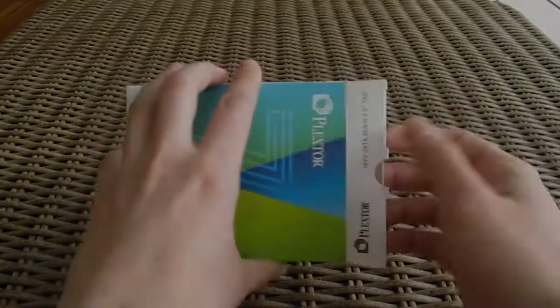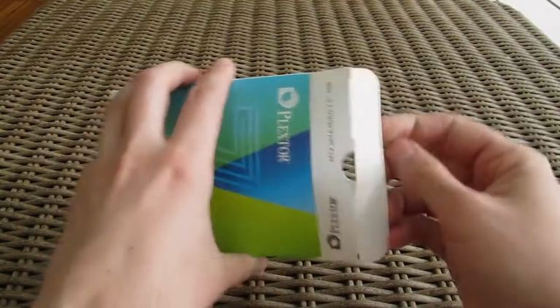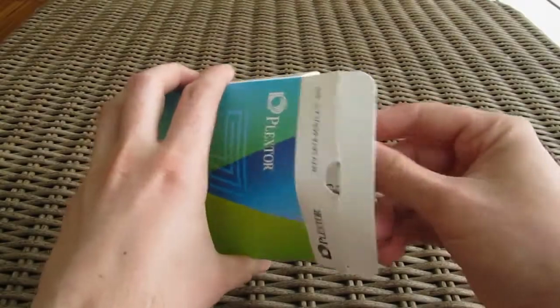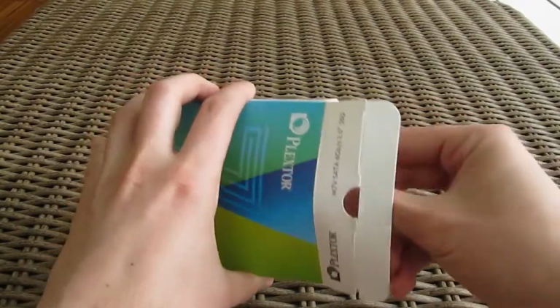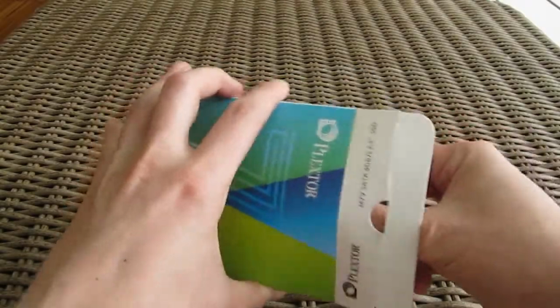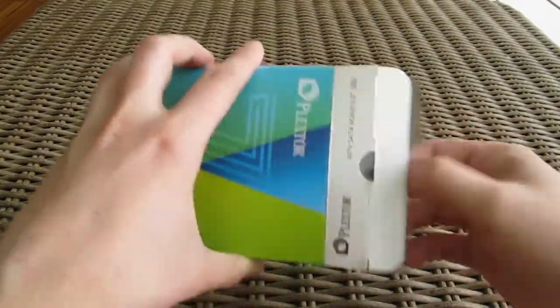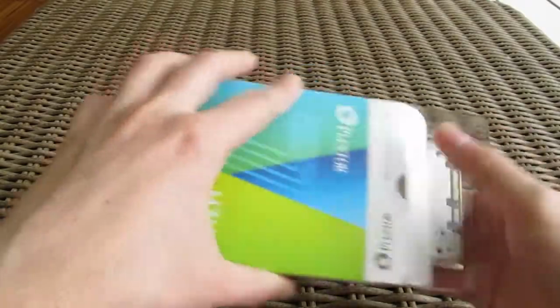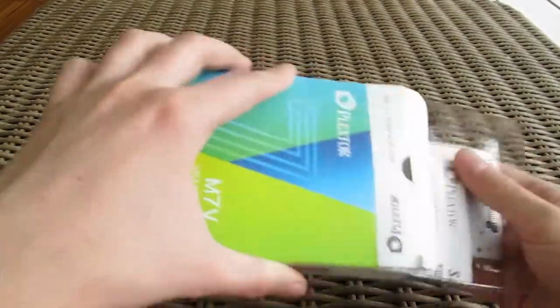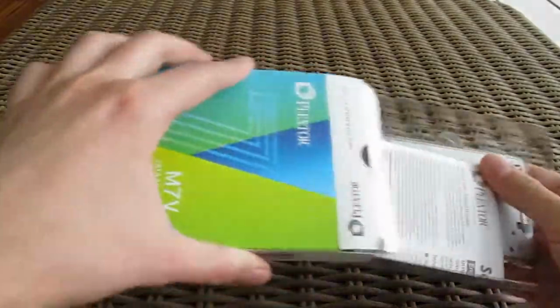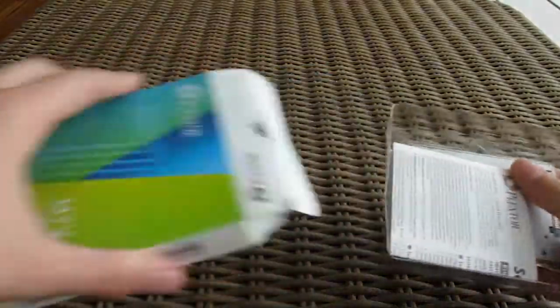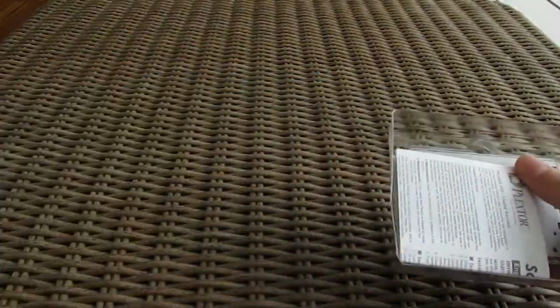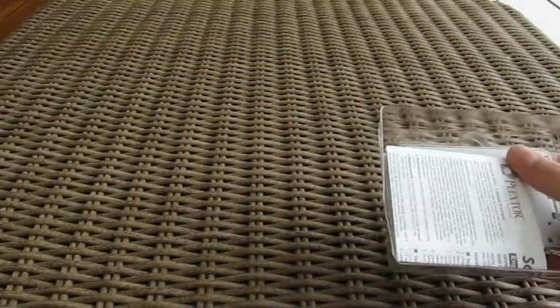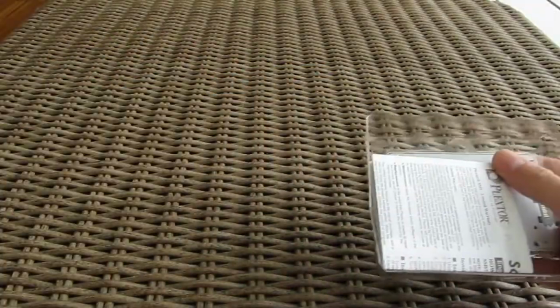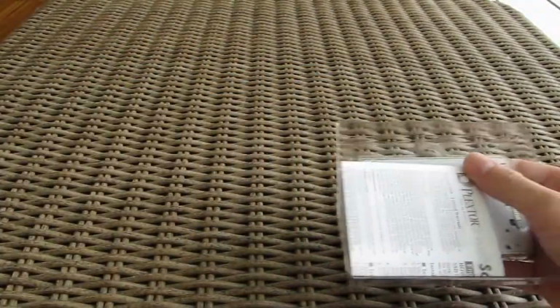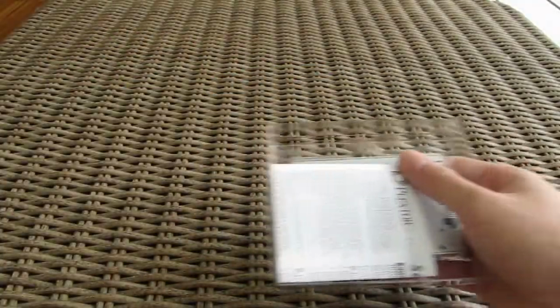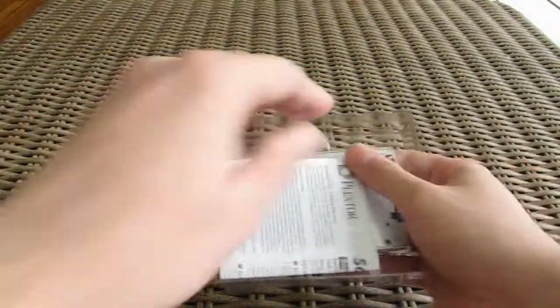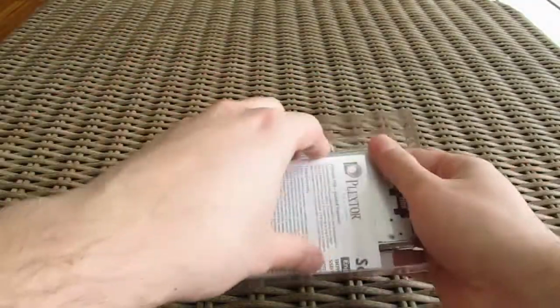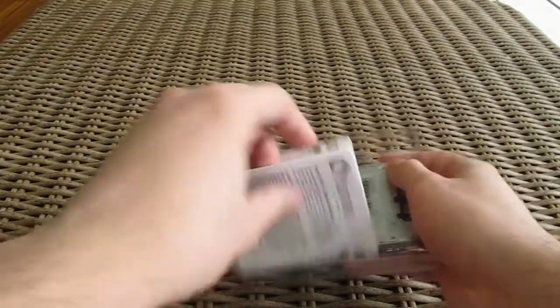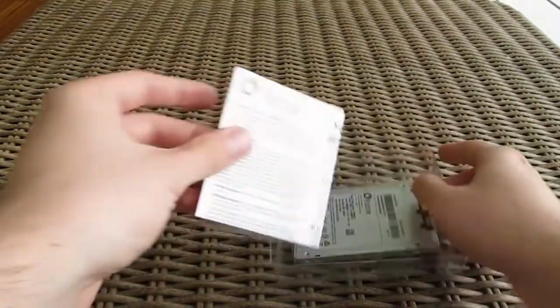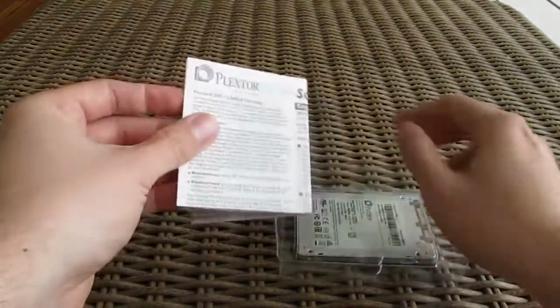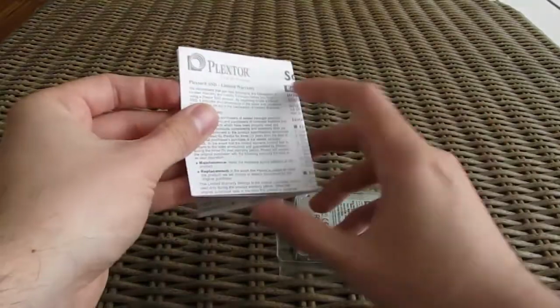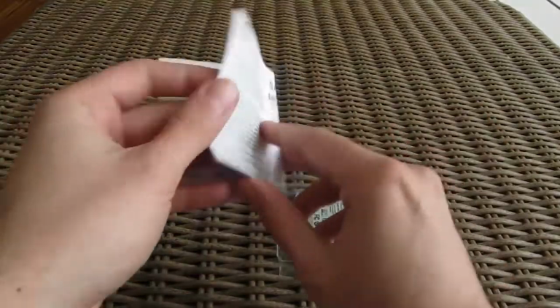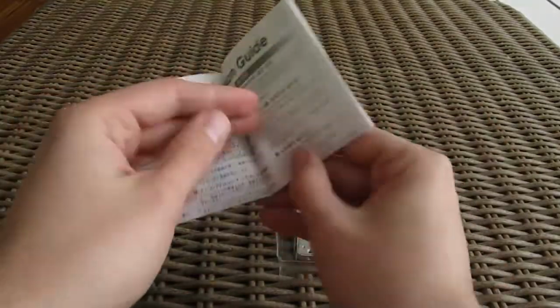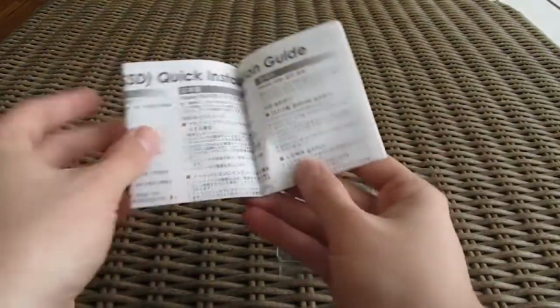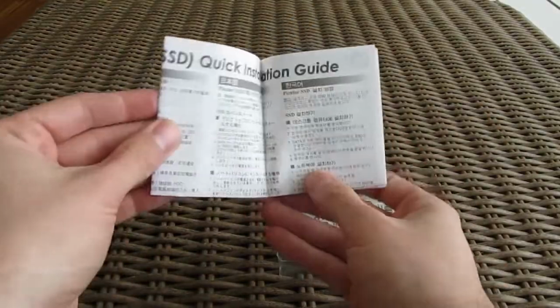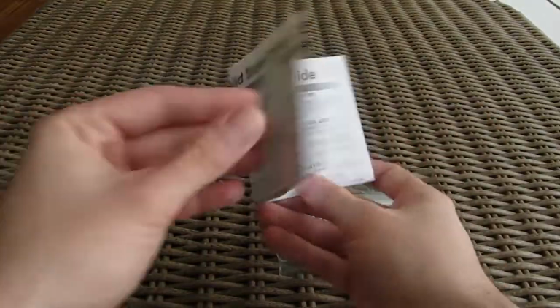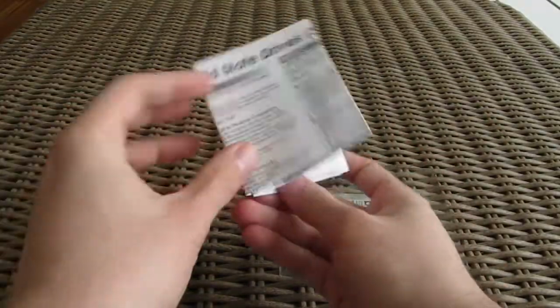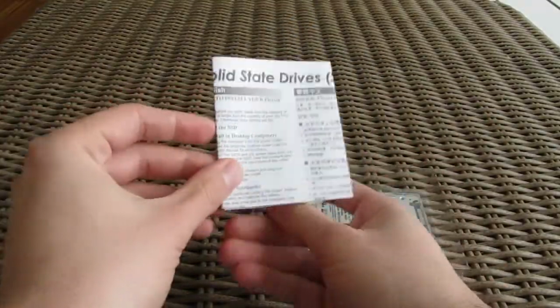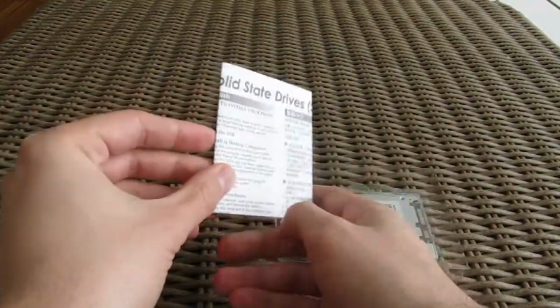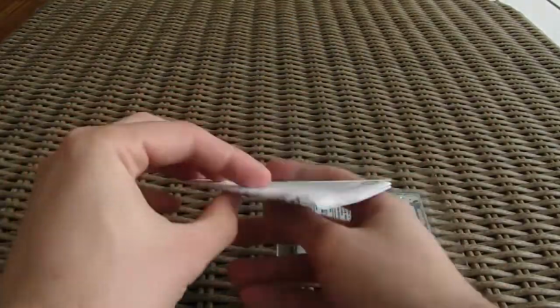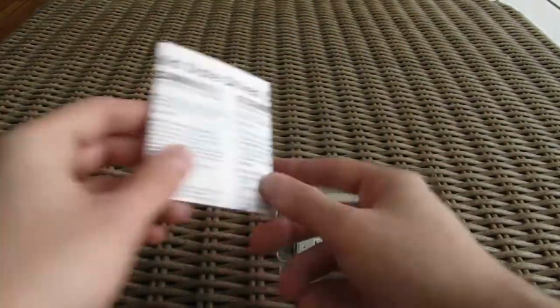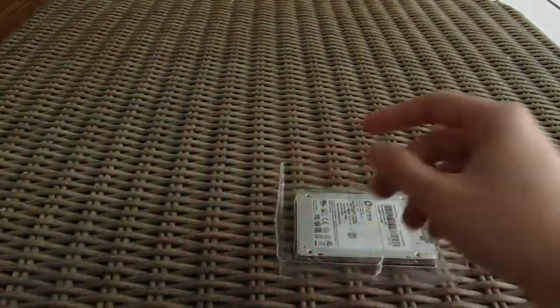Opening up the box, beside the quick start guide and warranty manual, you won't find anything else except the SSD itself.